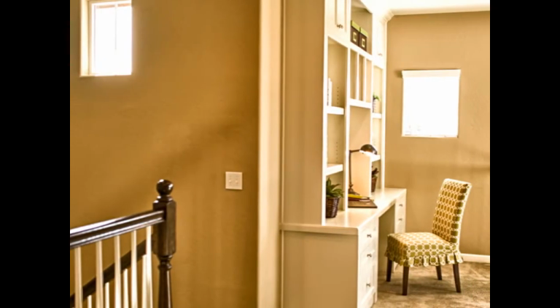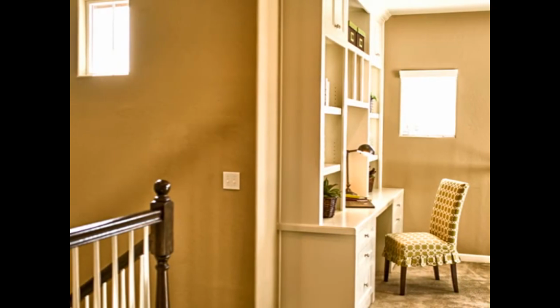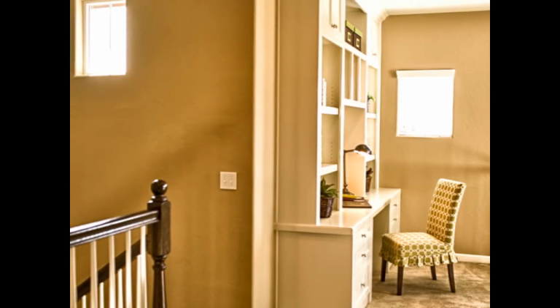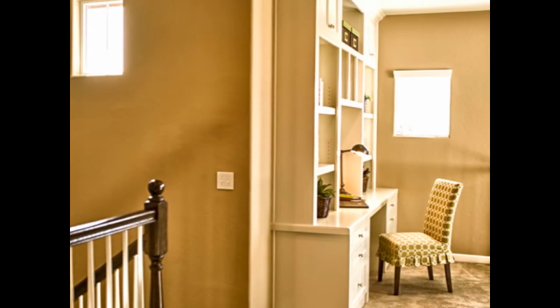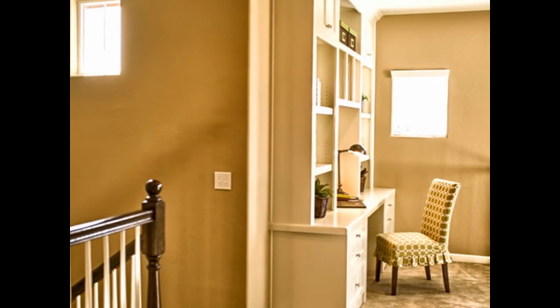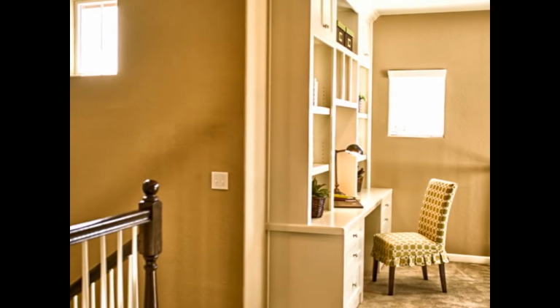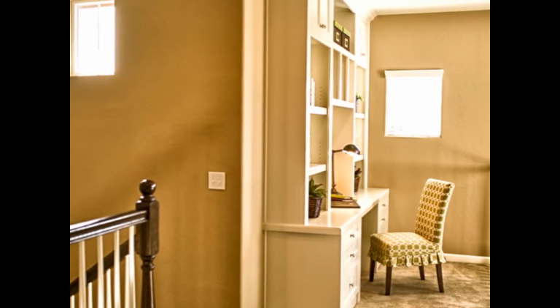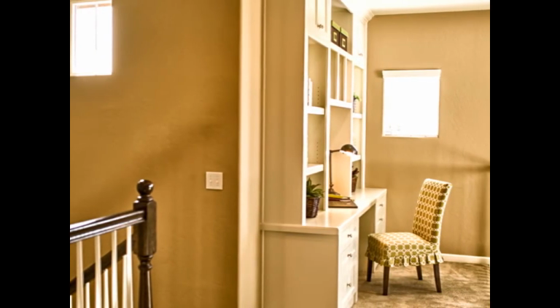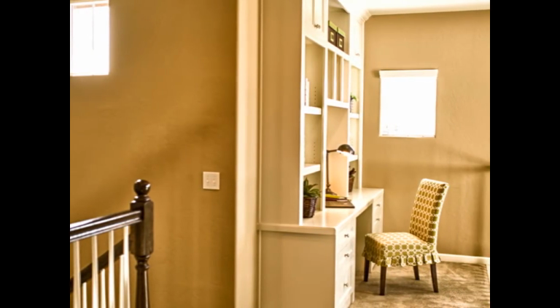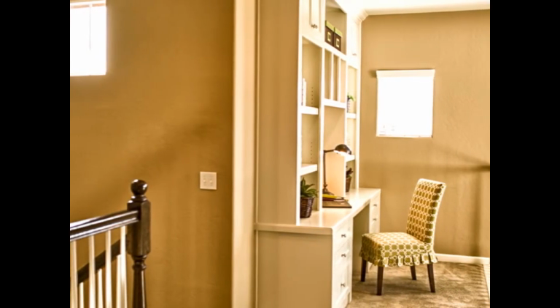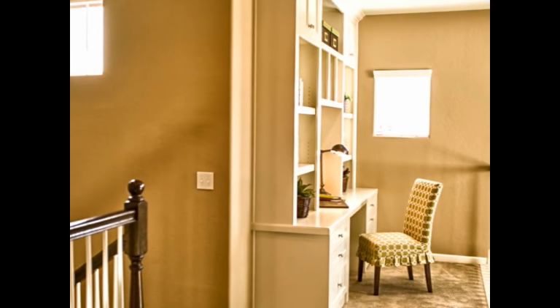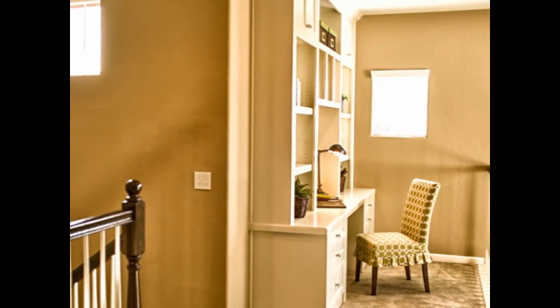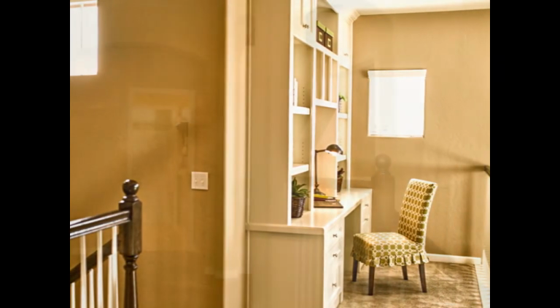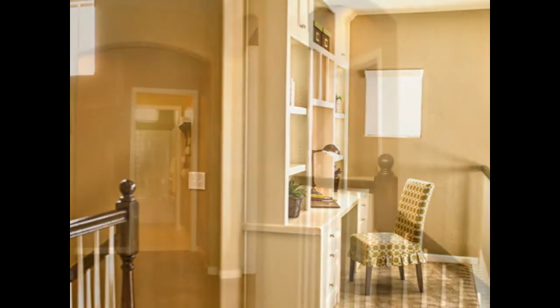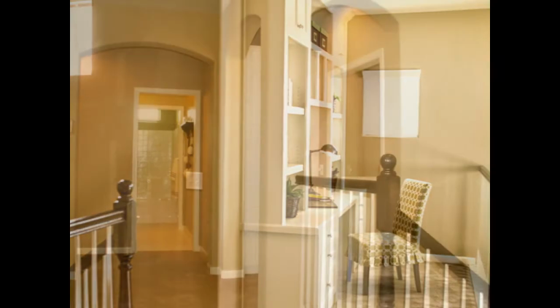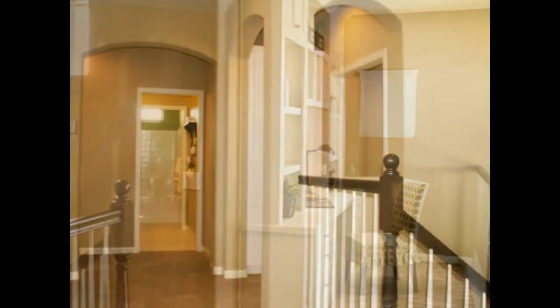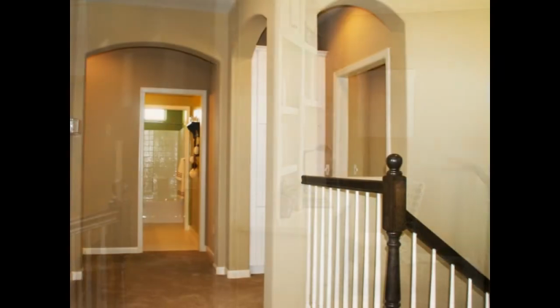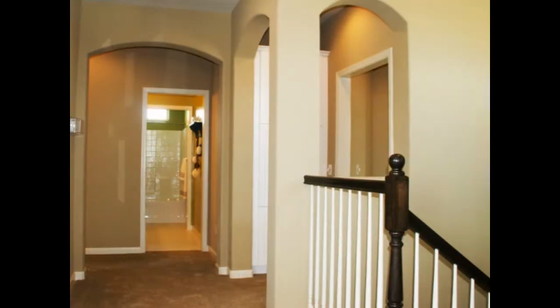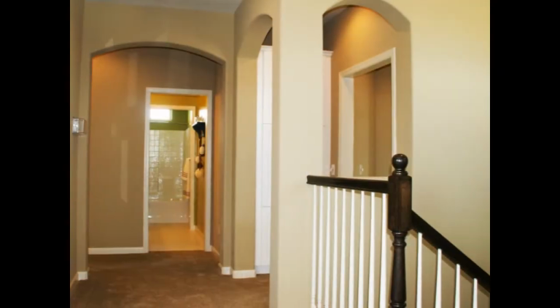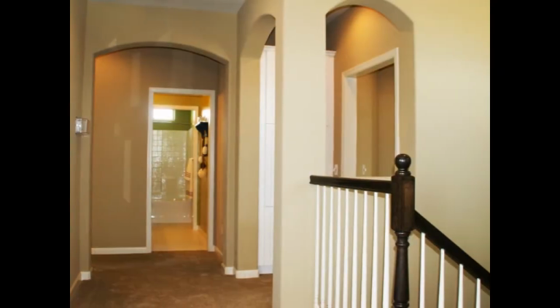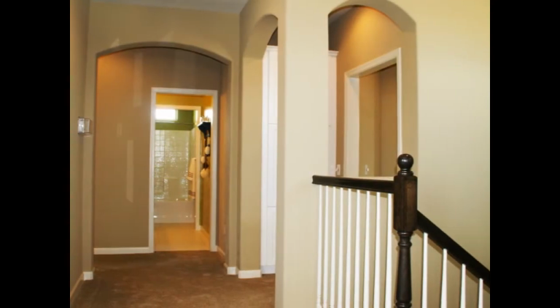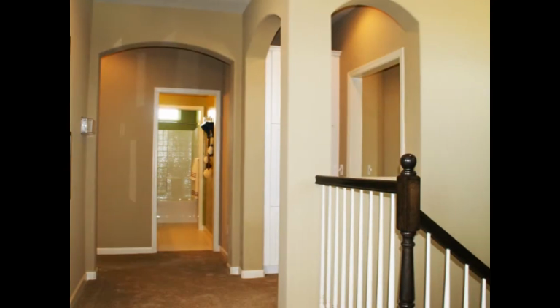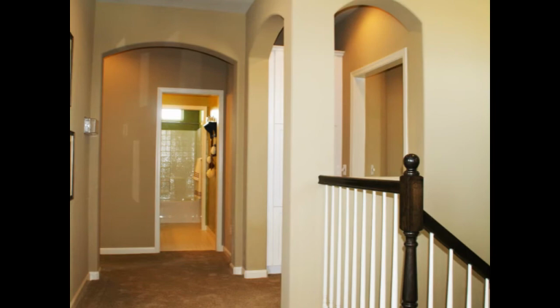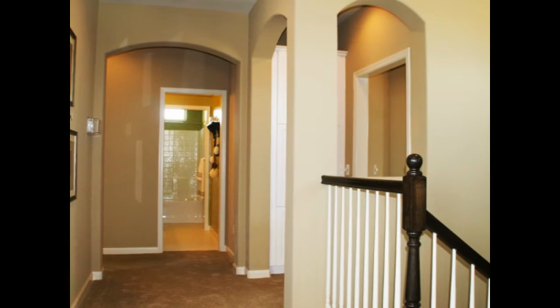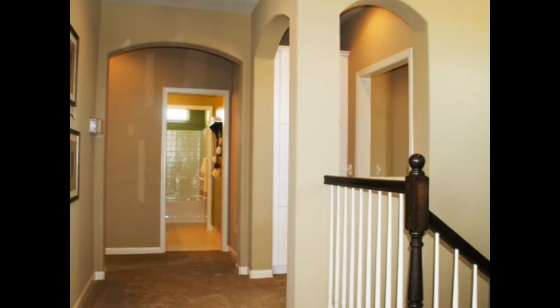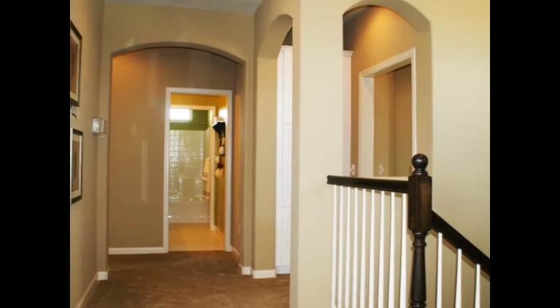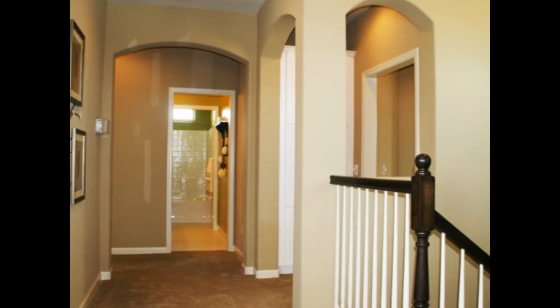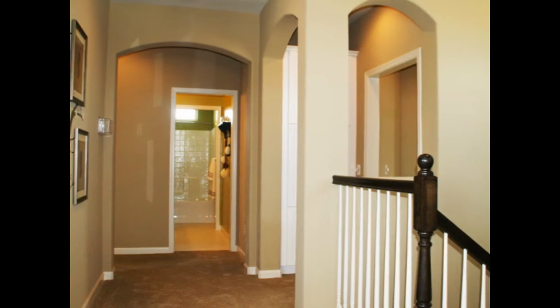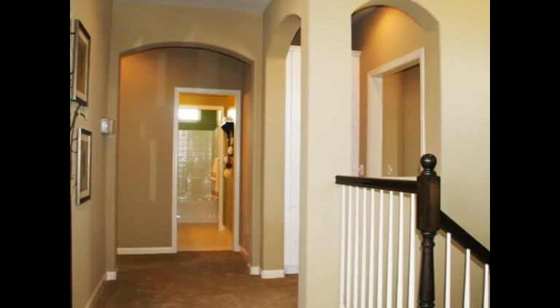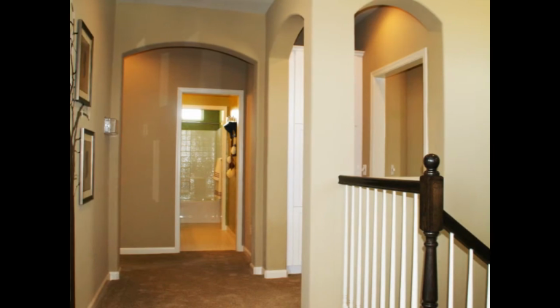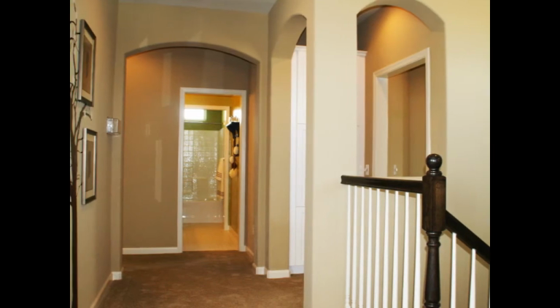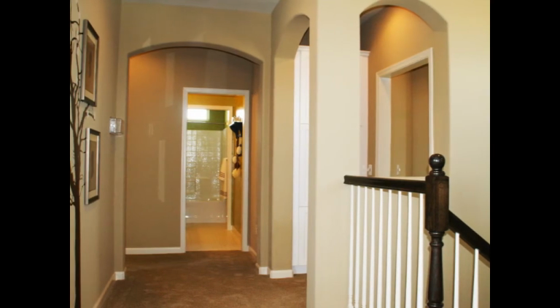Upstairs, we see an option for a loft or fifth bedroom, making the home 2,669 square feet.